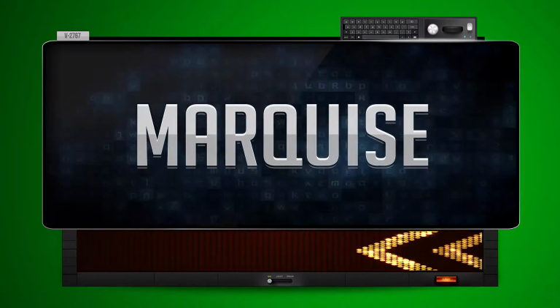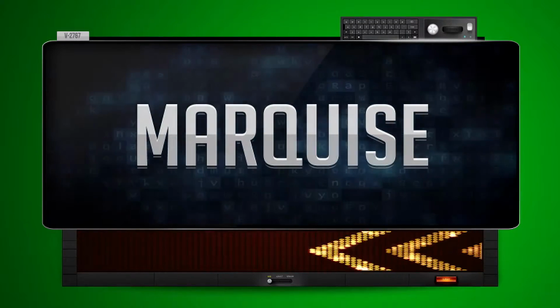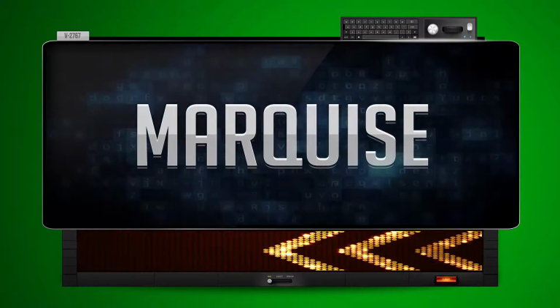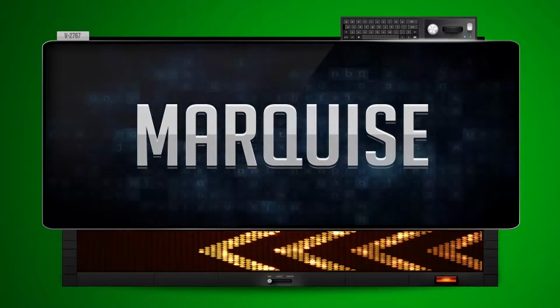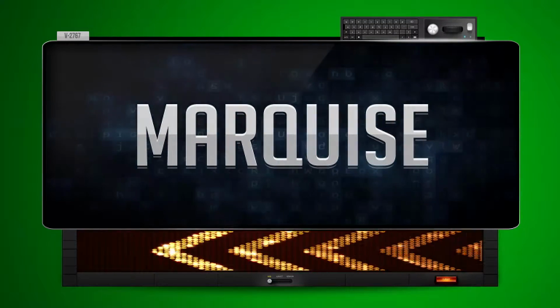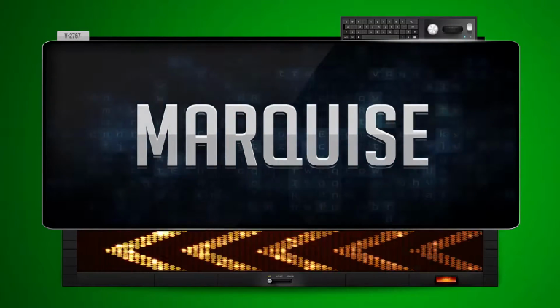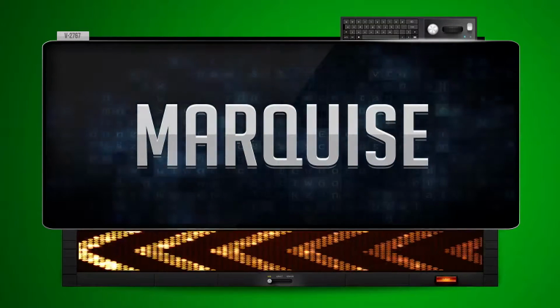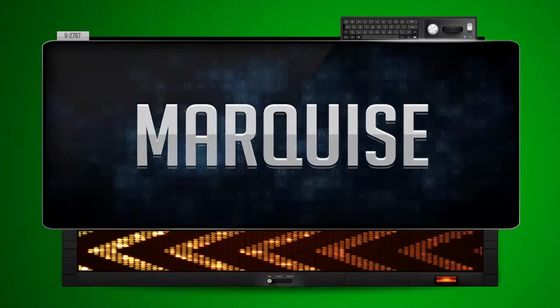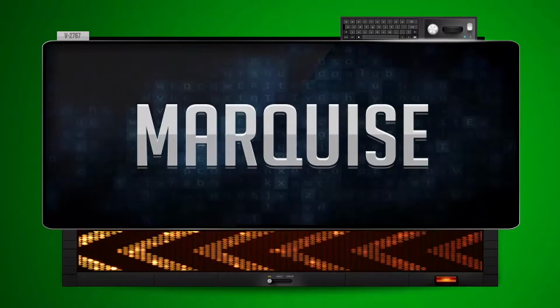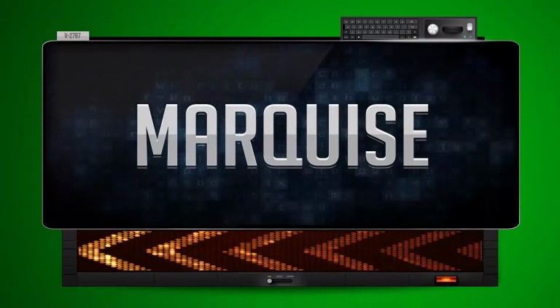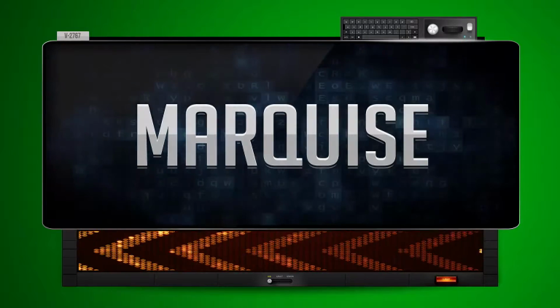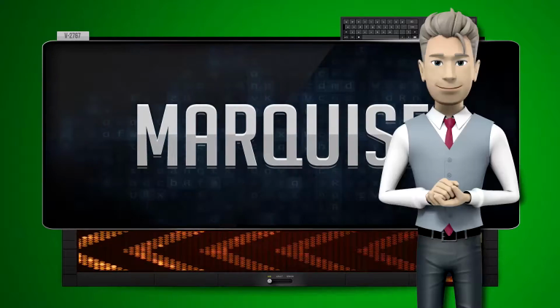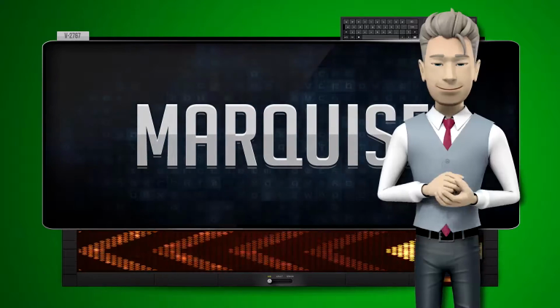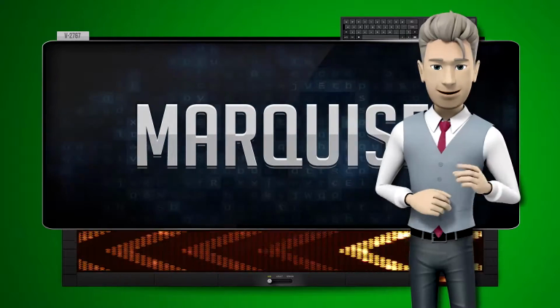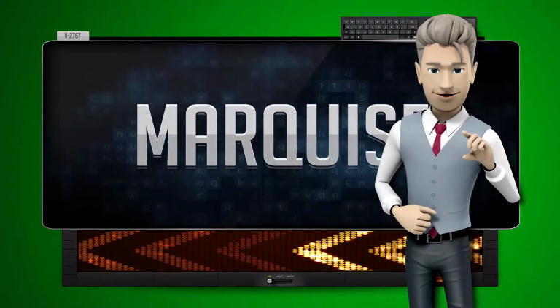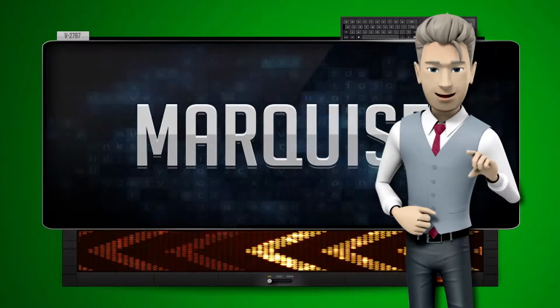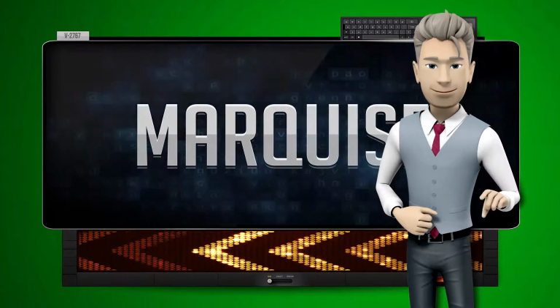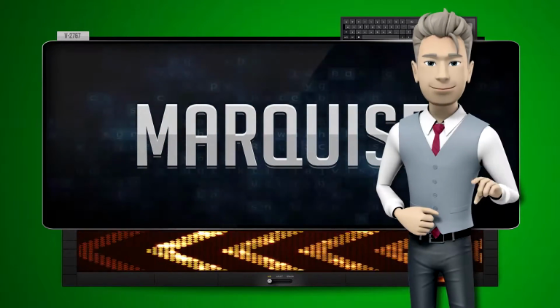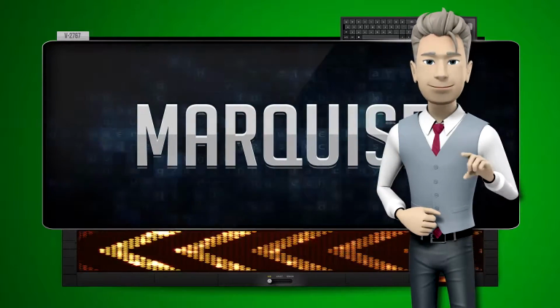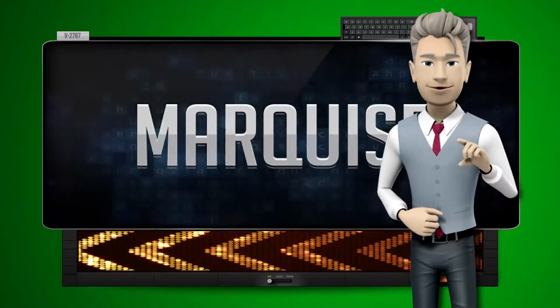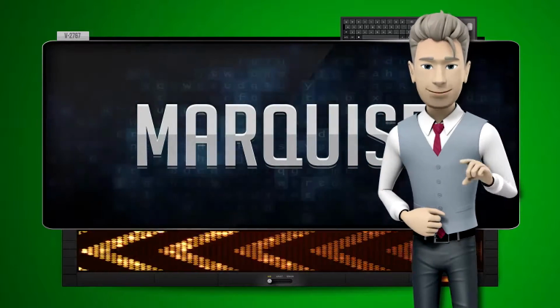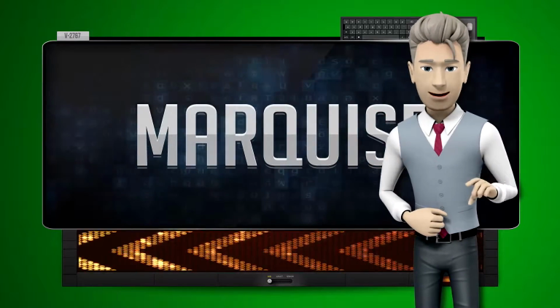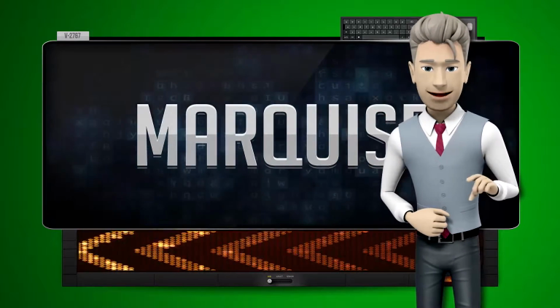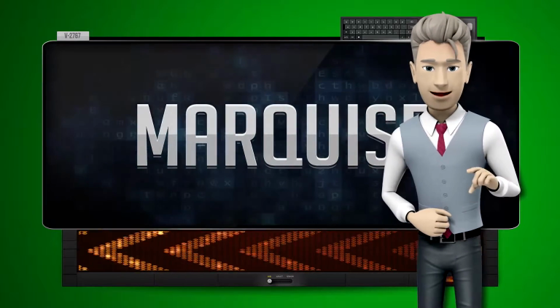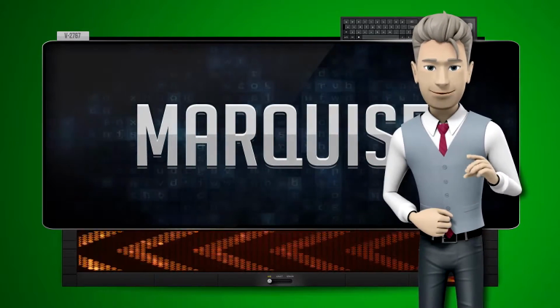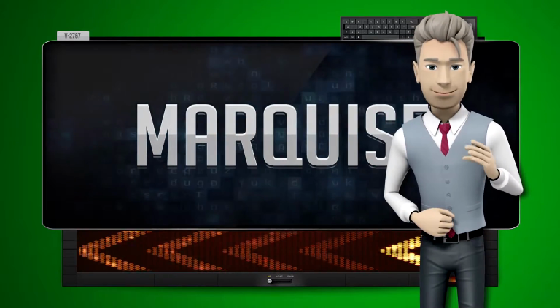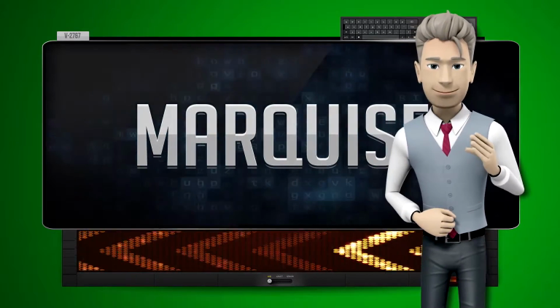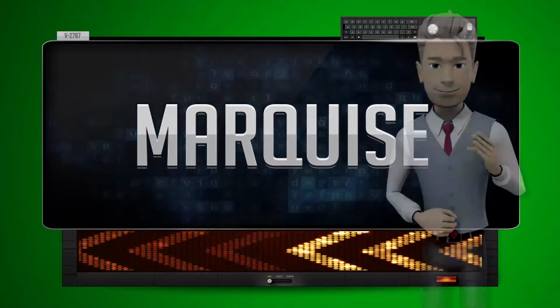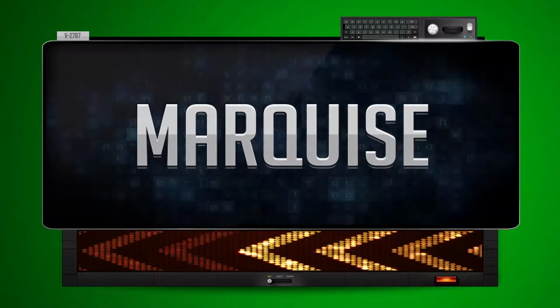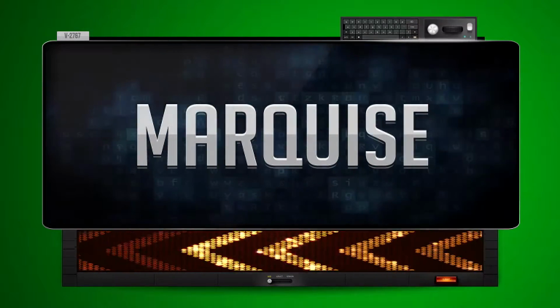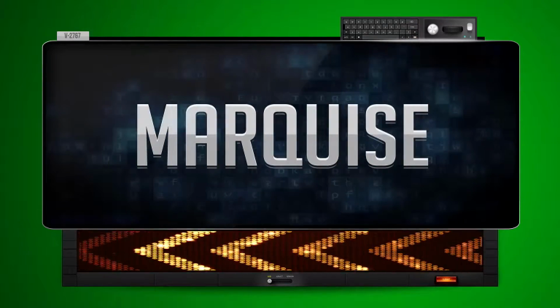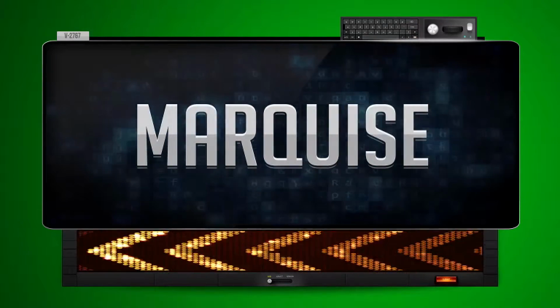See him. One more time — let's pay close attention. See him.